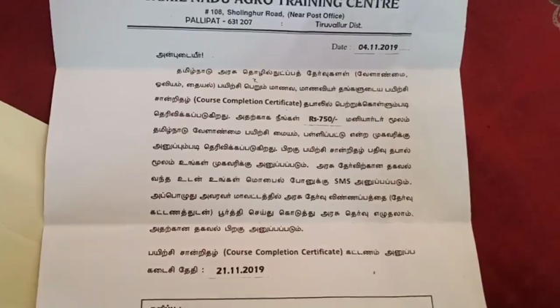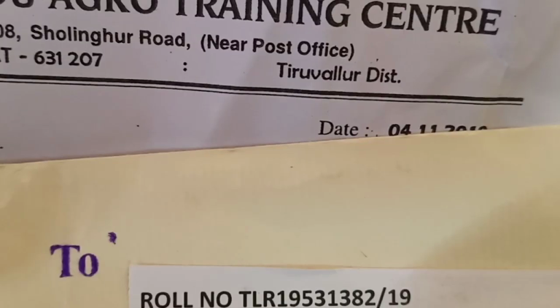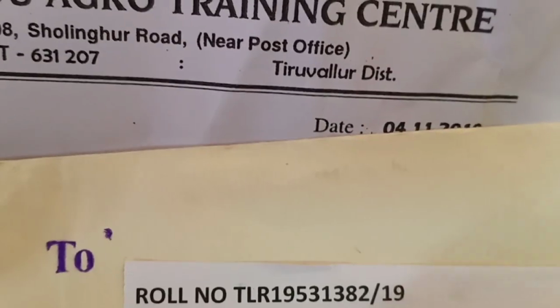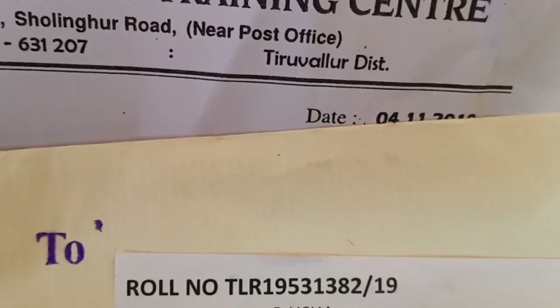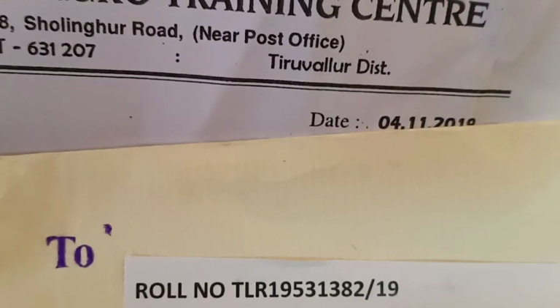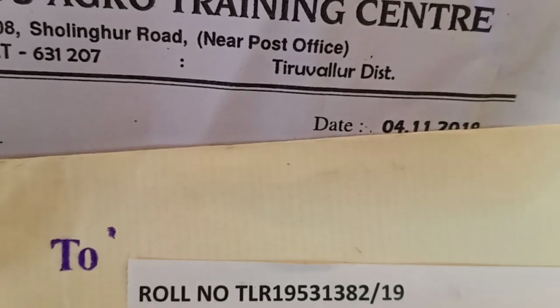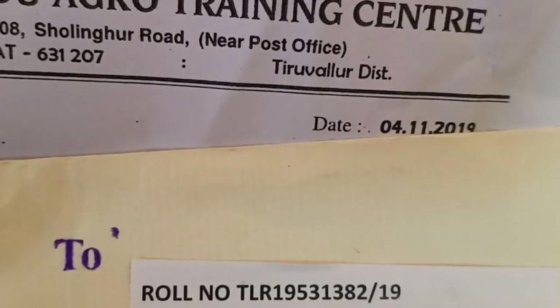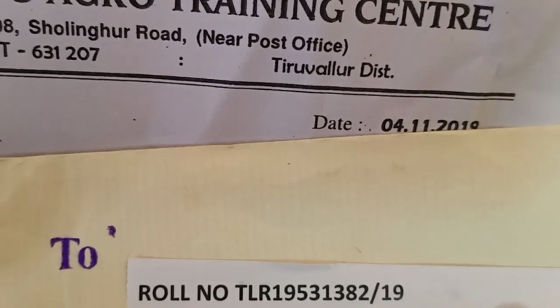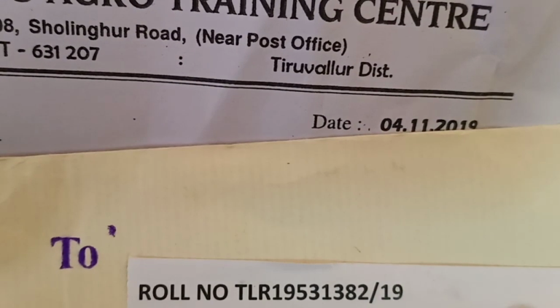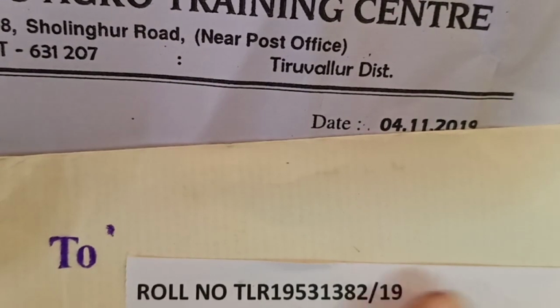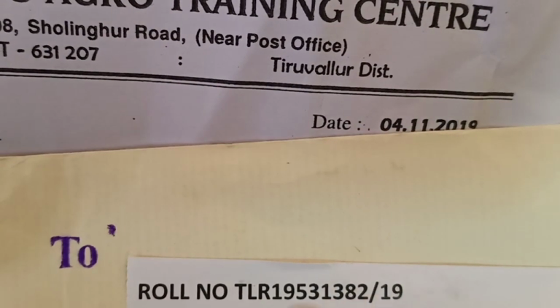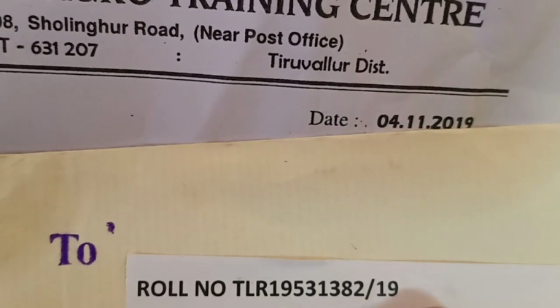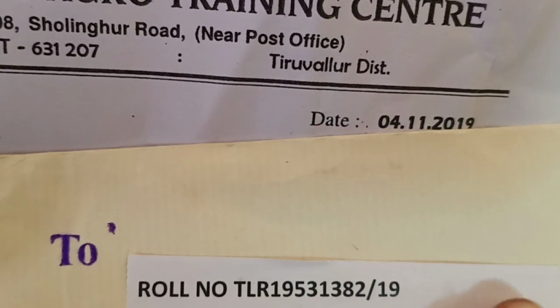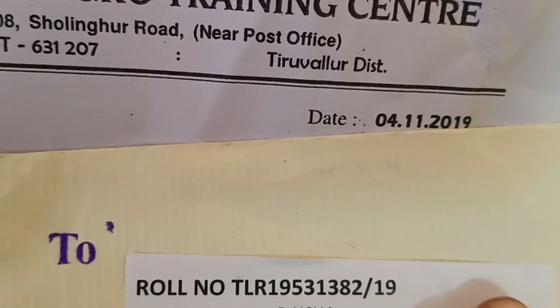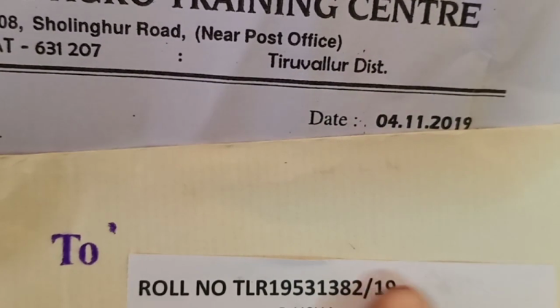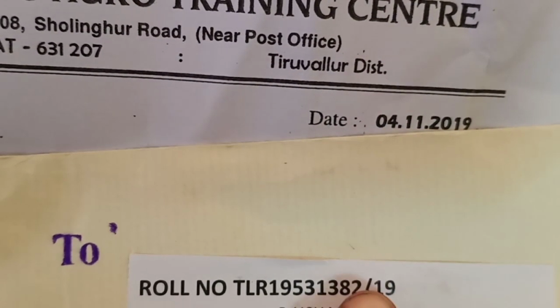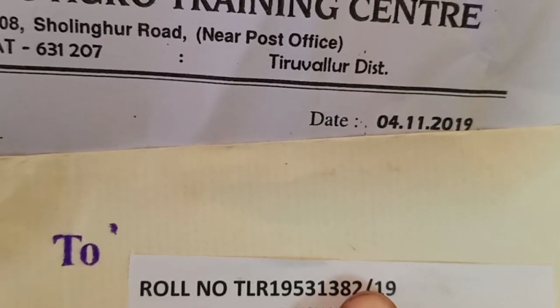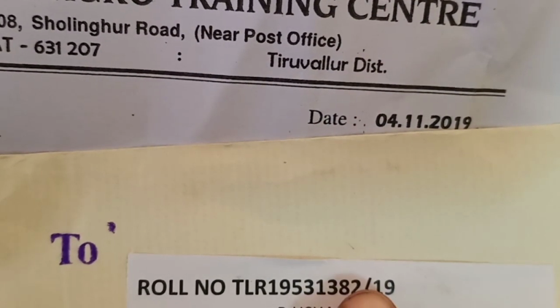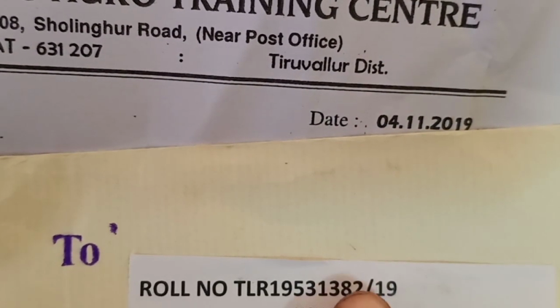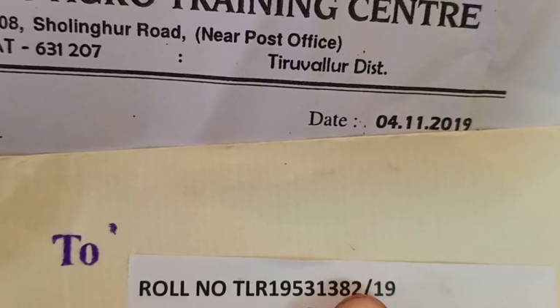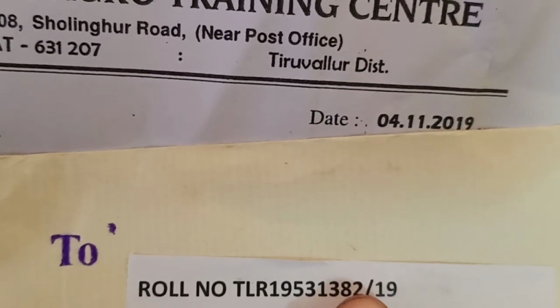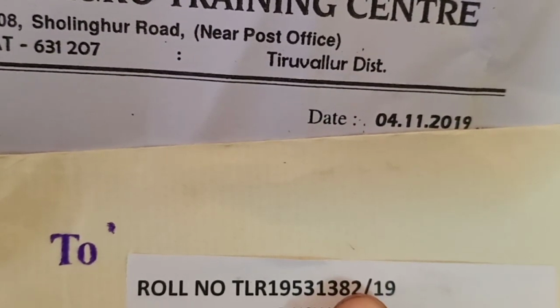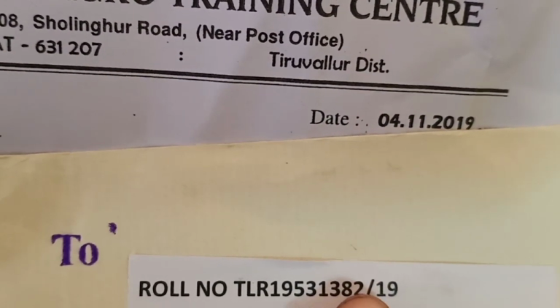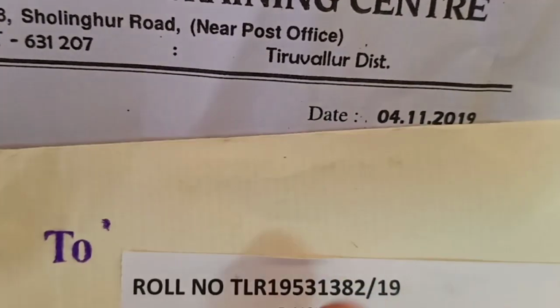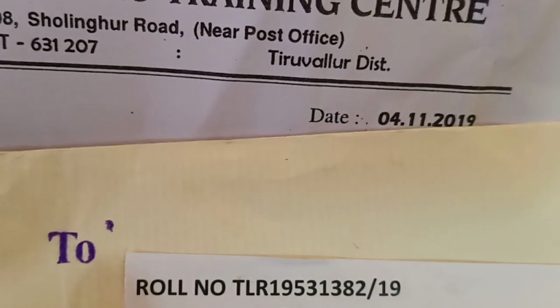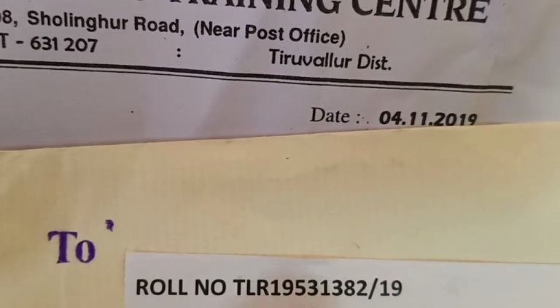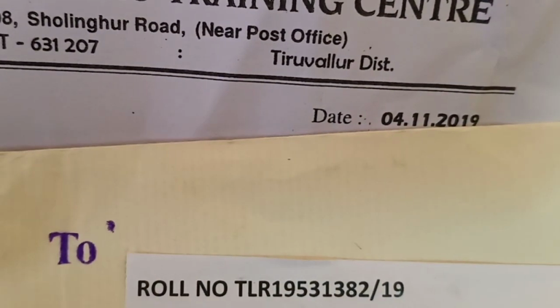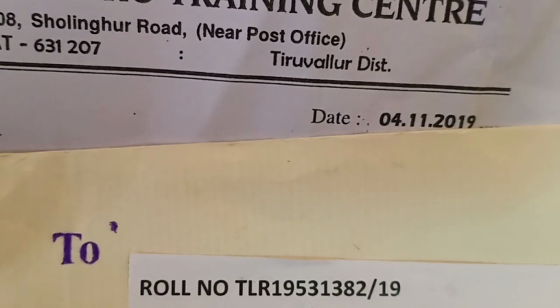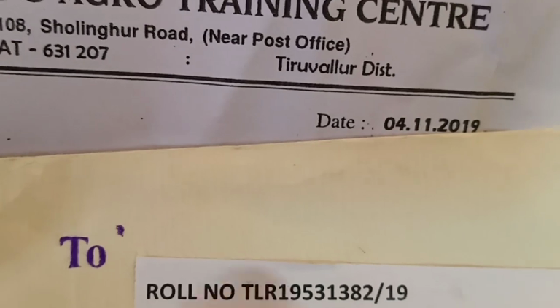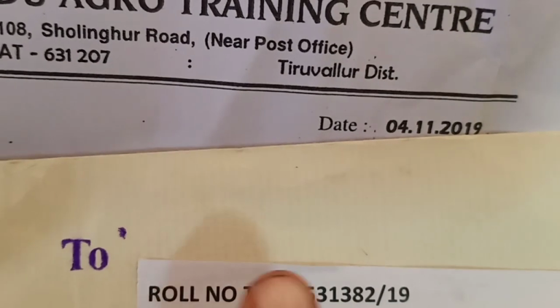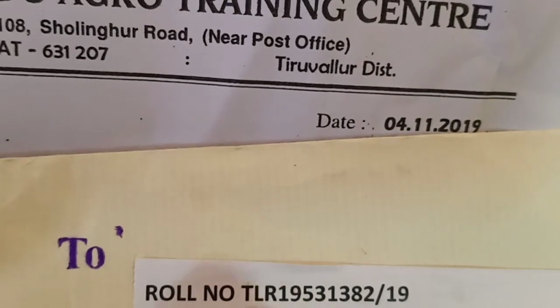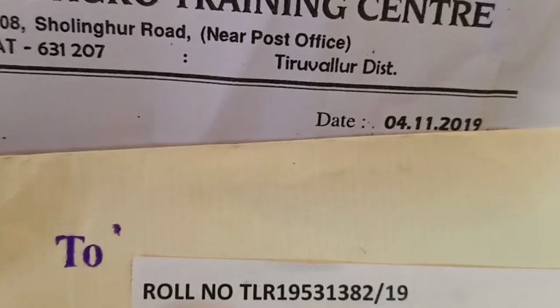As you can see, there is a role number, so you can mention this role number. You can mention the role number in the letter.